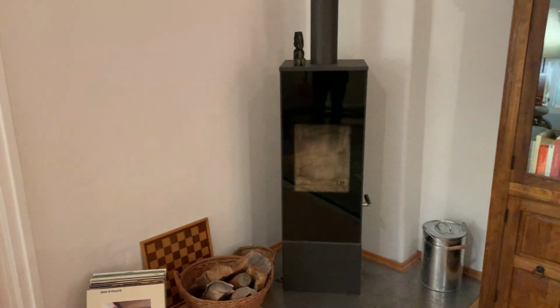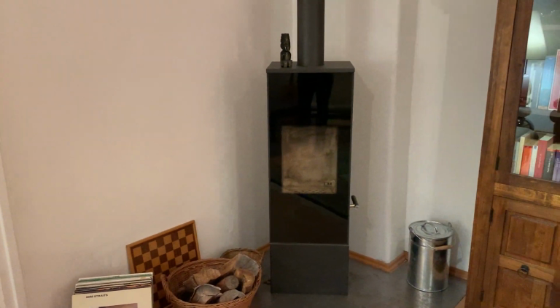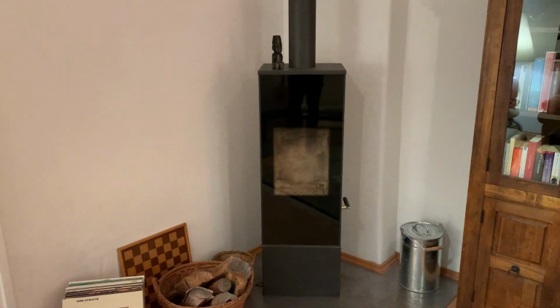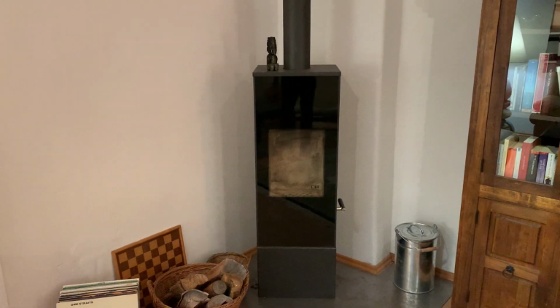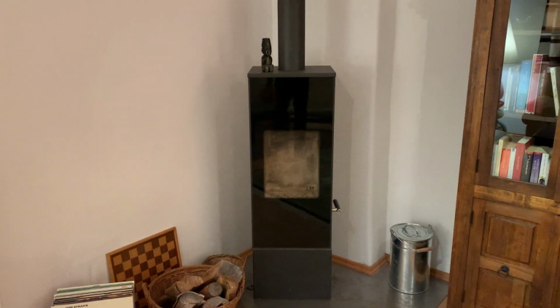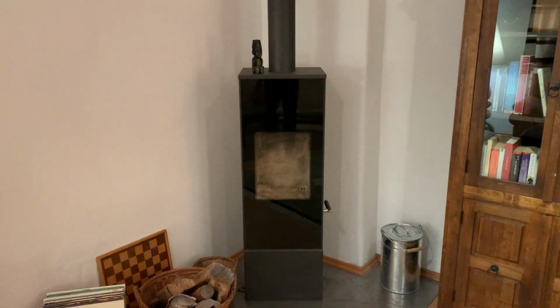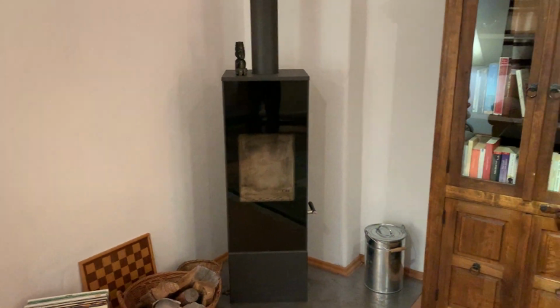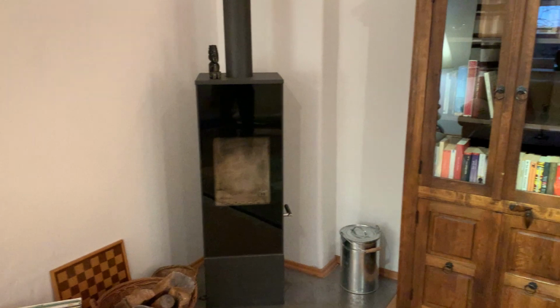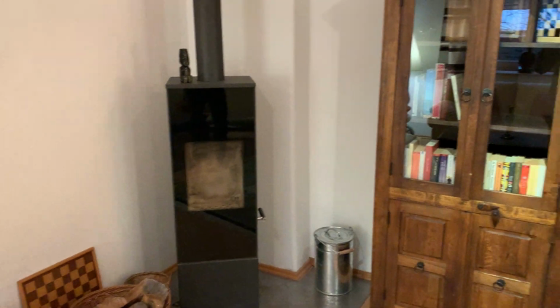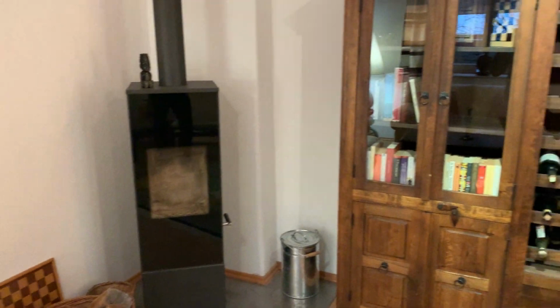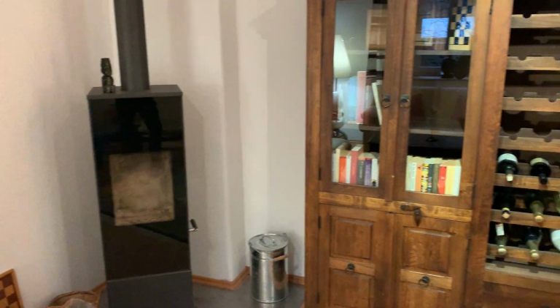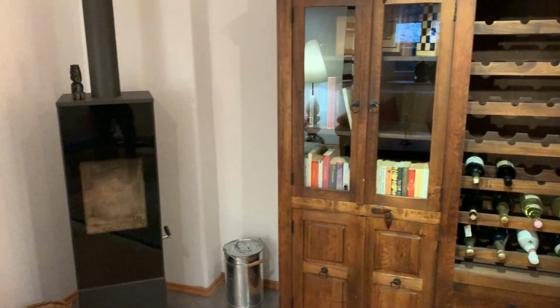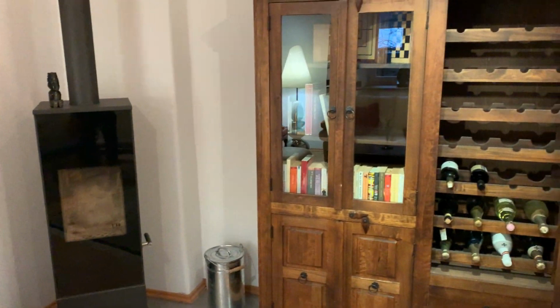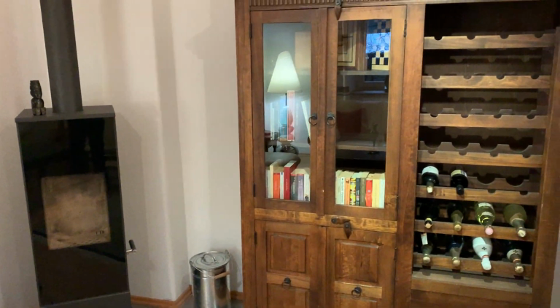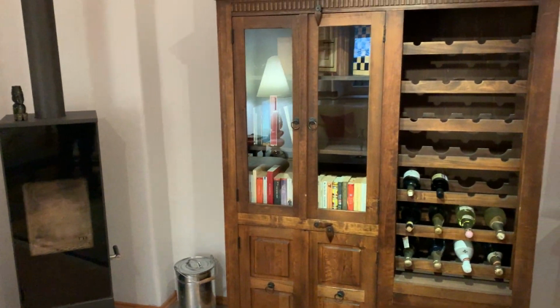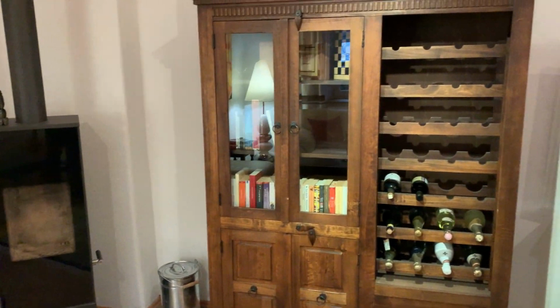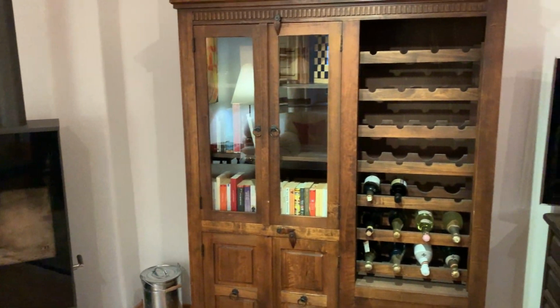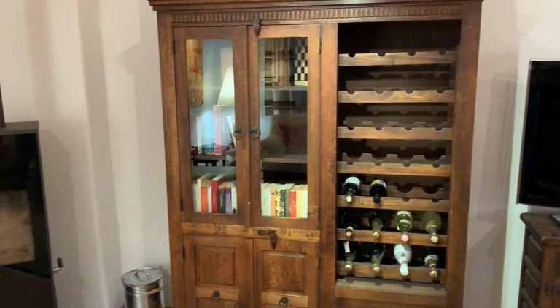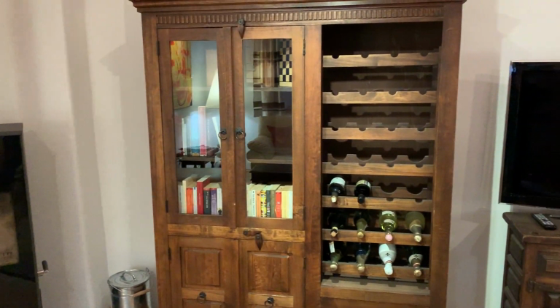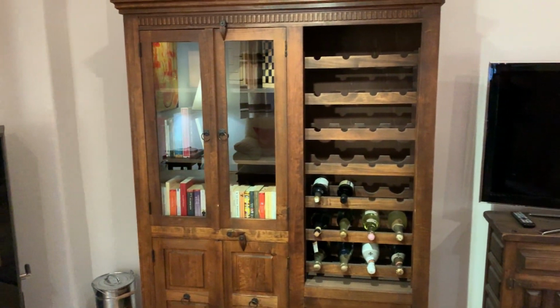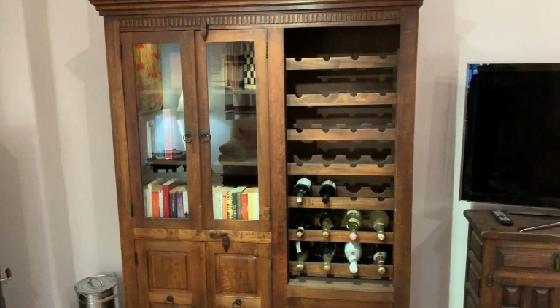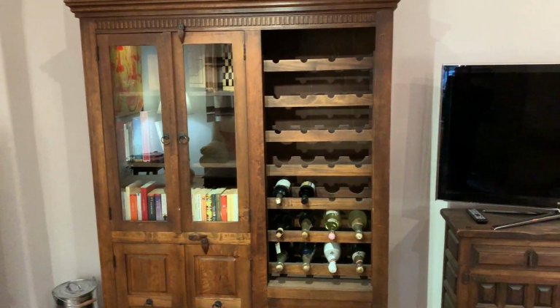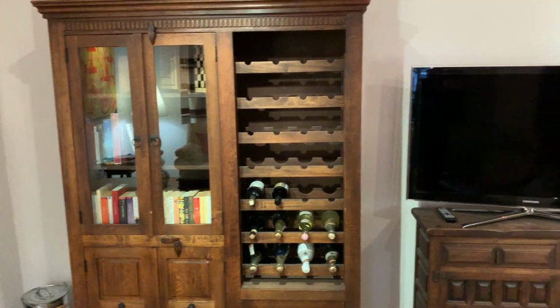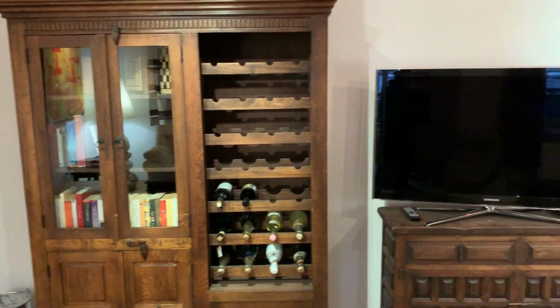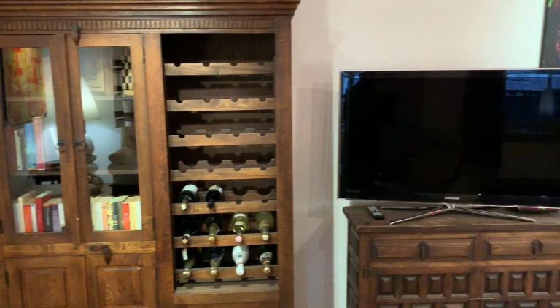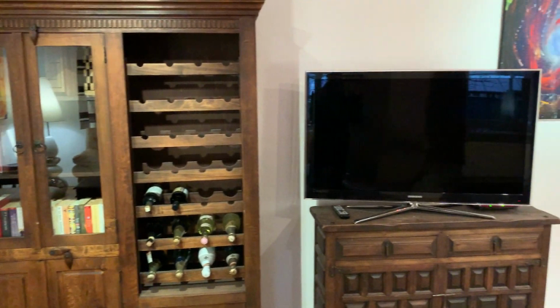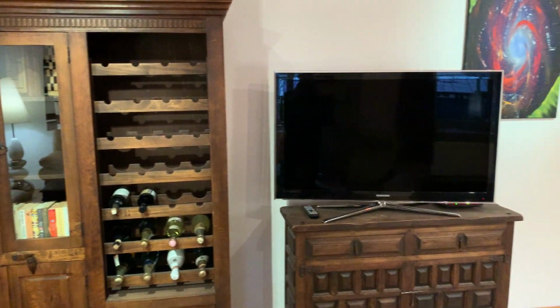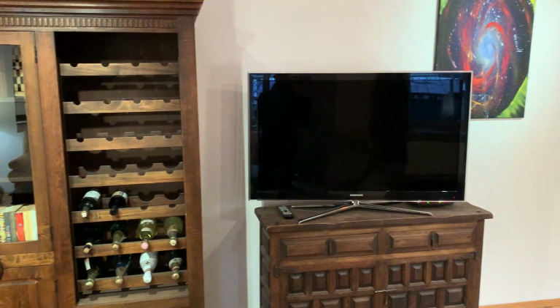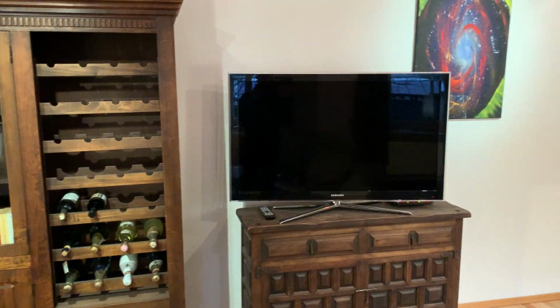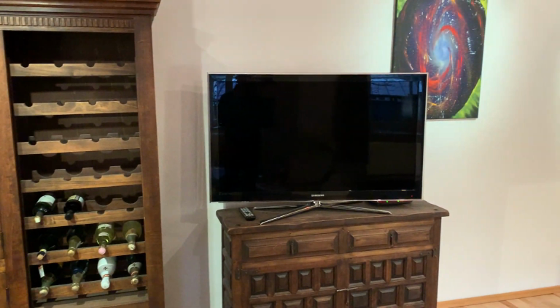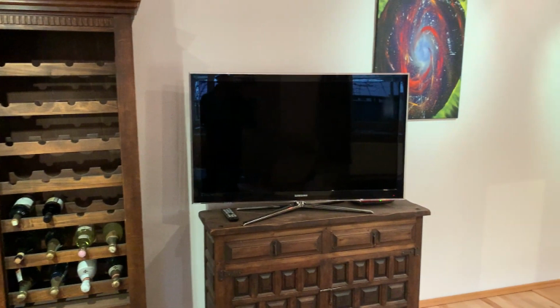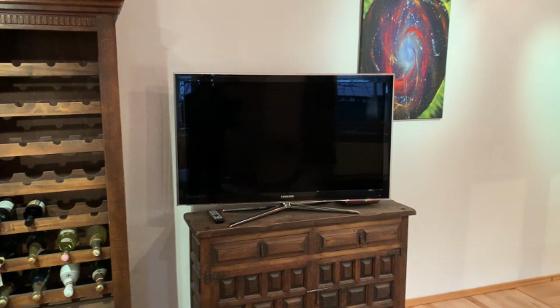There is a nice fireplace in the corner, a bookshelf, a wine rack, and a large TV.